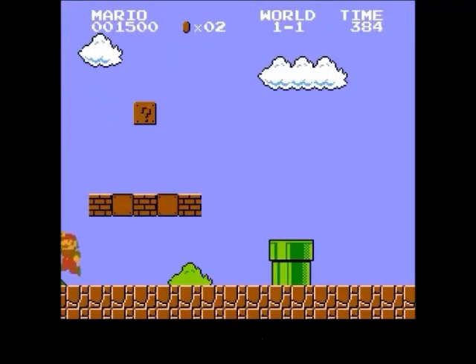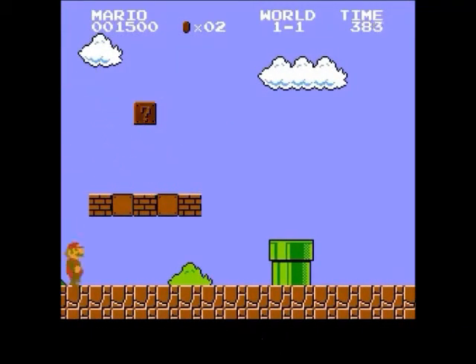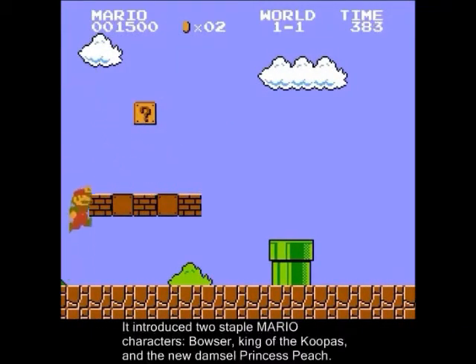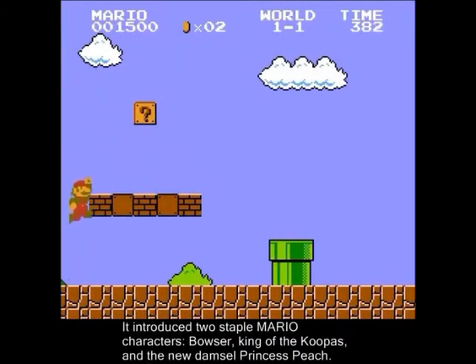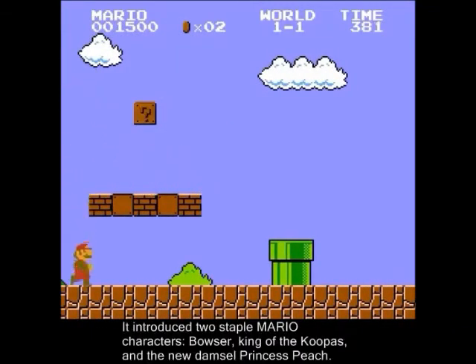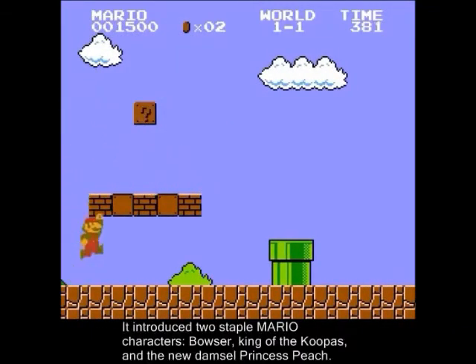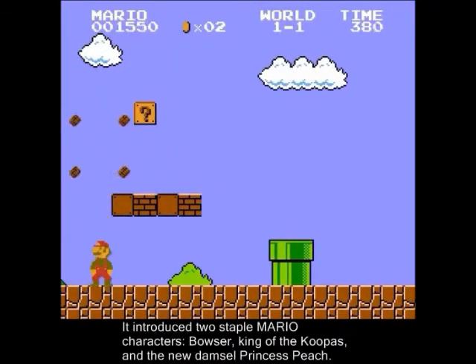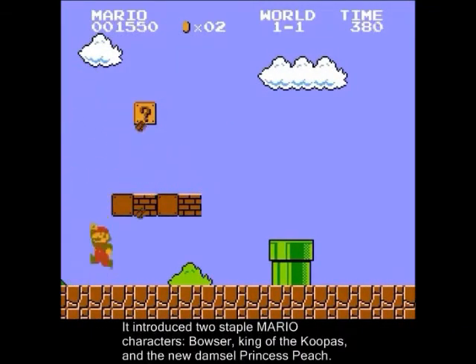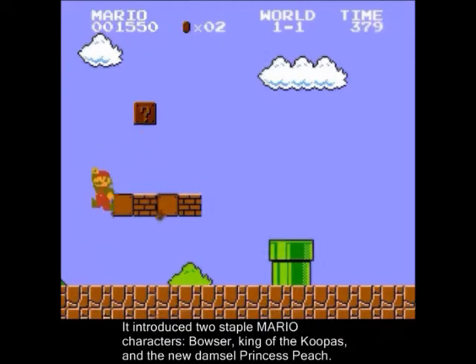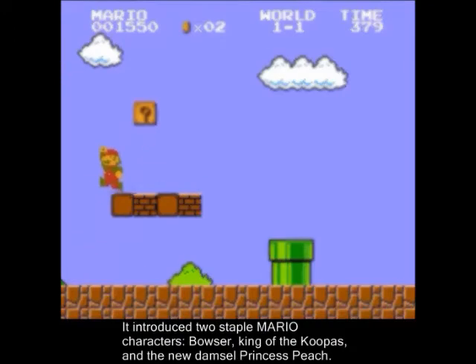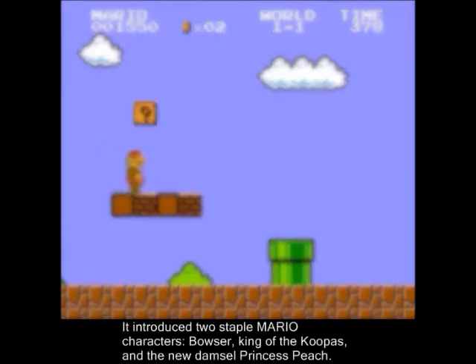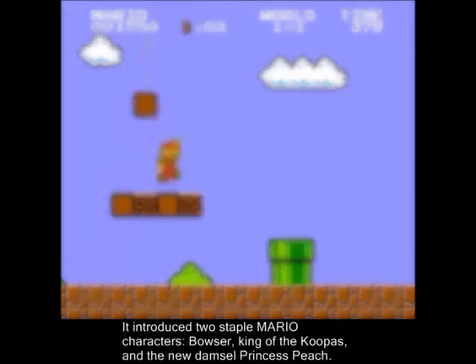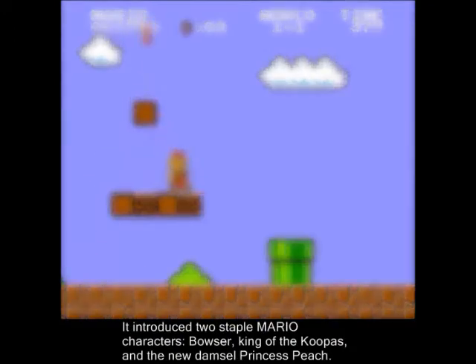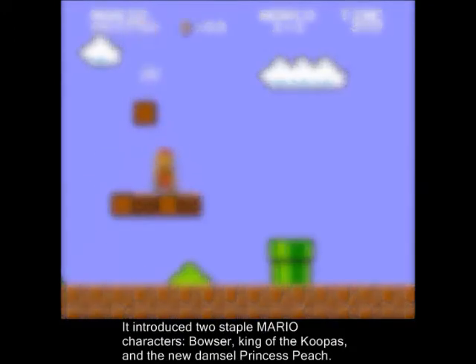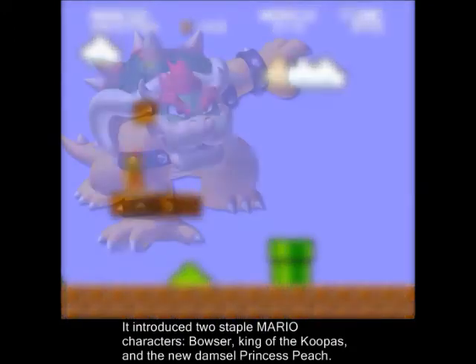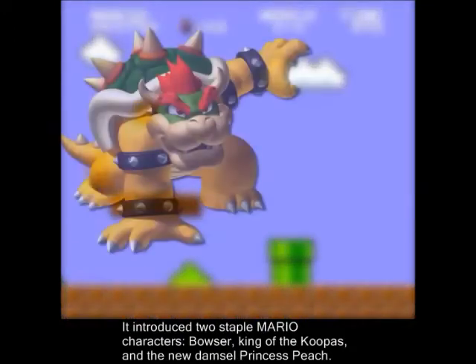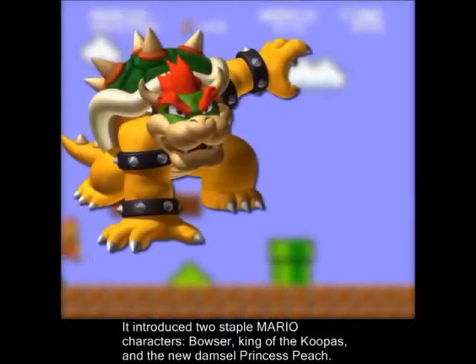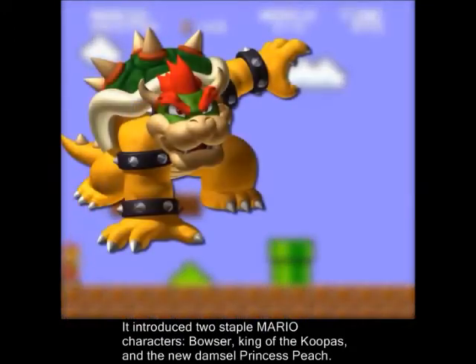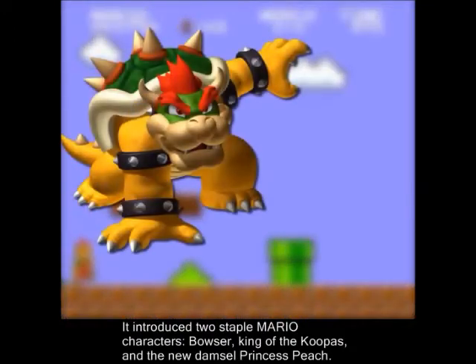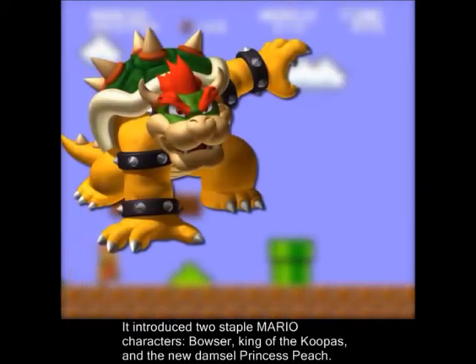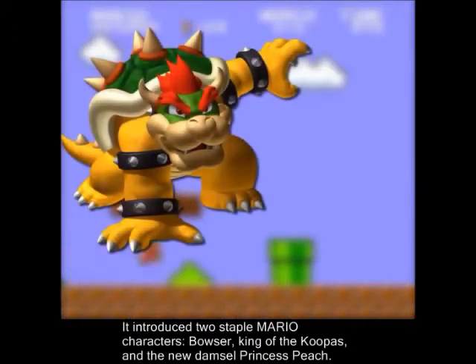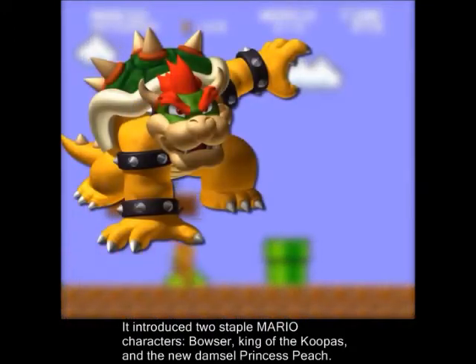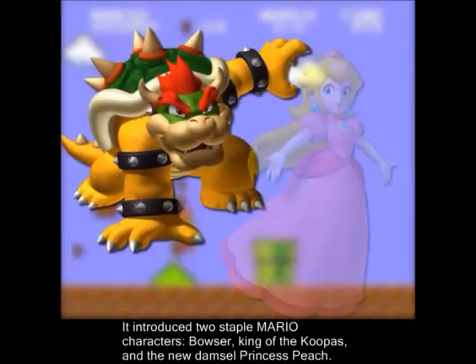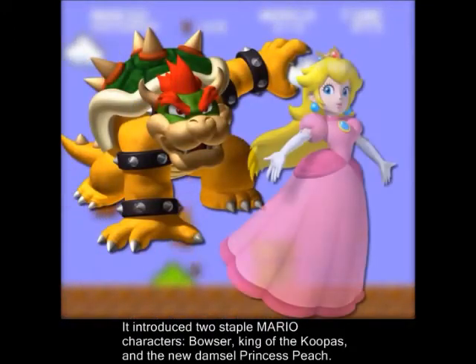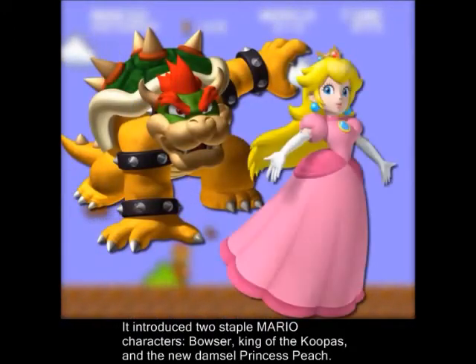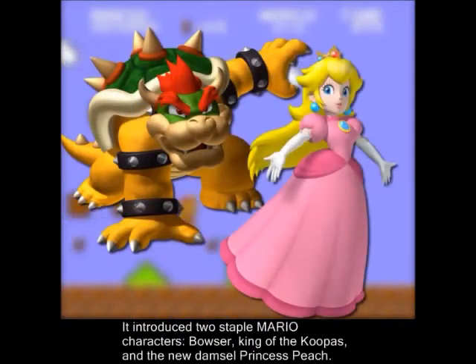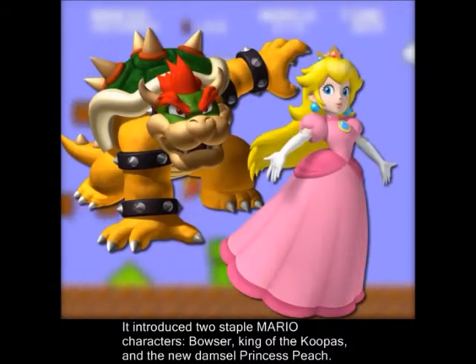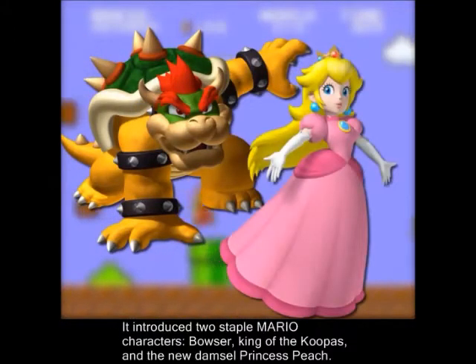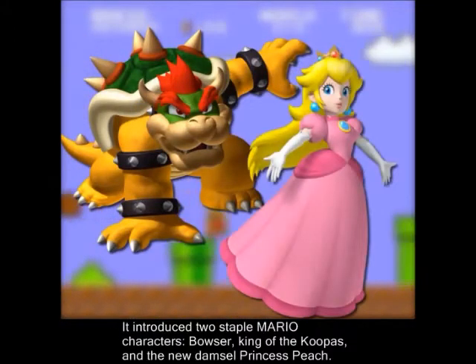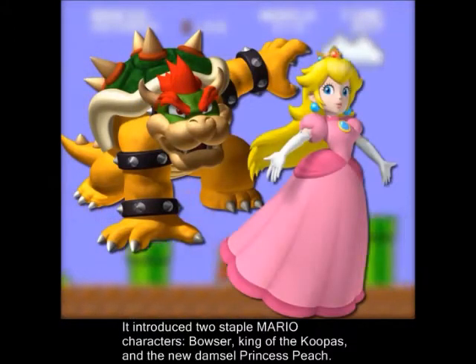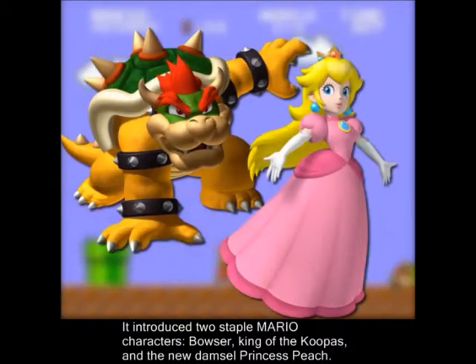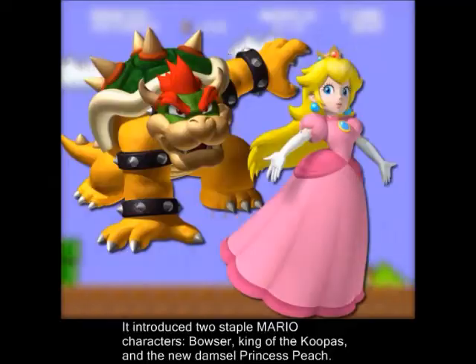It introduced two staple Mario characters: Bowser, King of the Koopas, and the new damsel, Princess Peach.